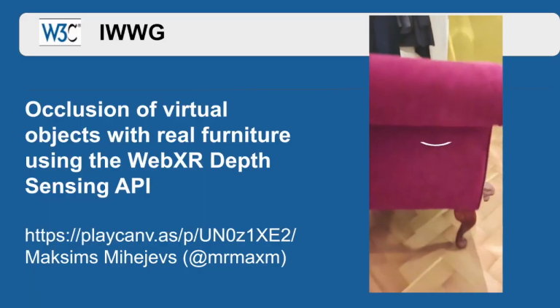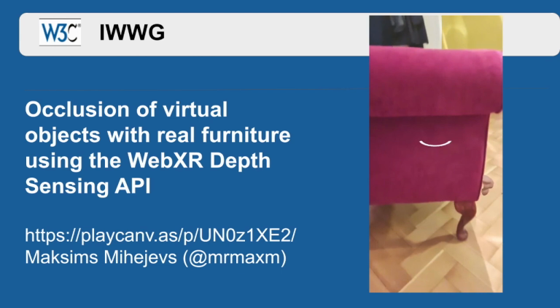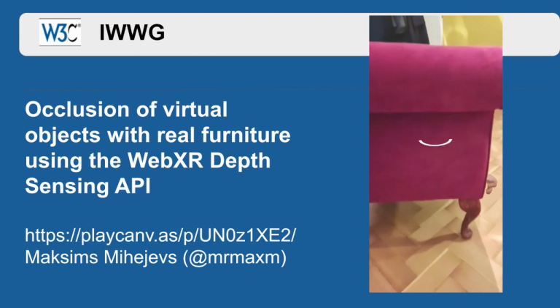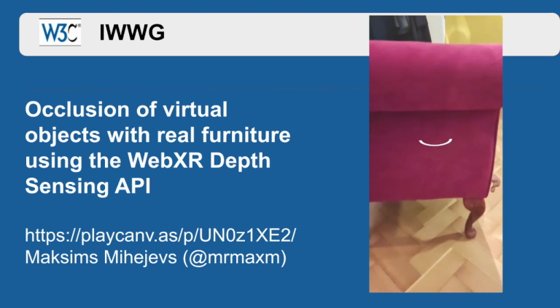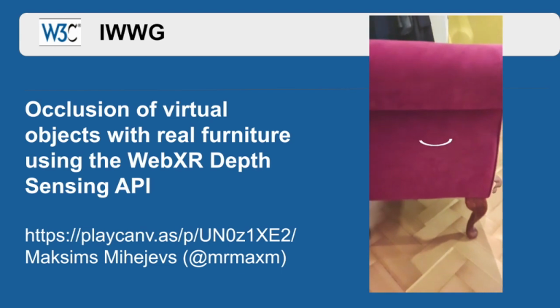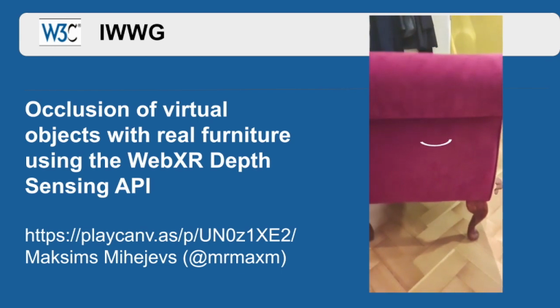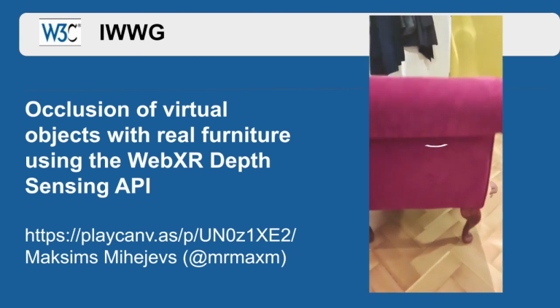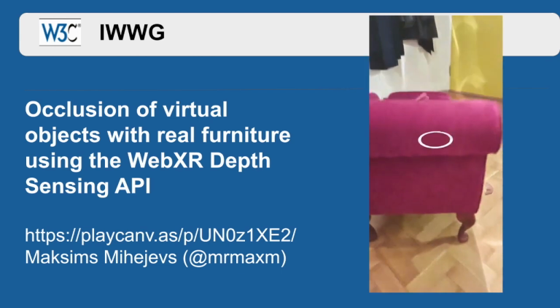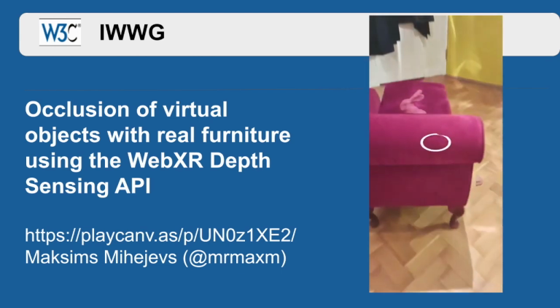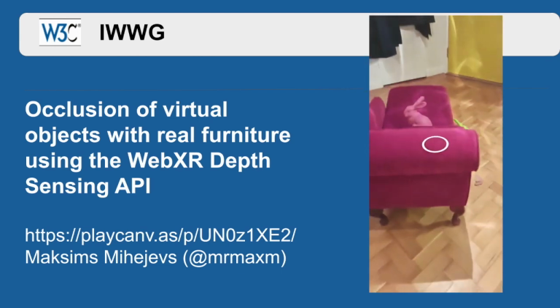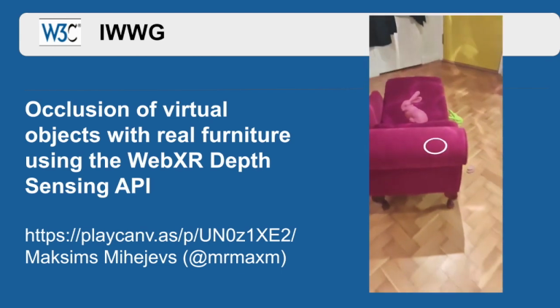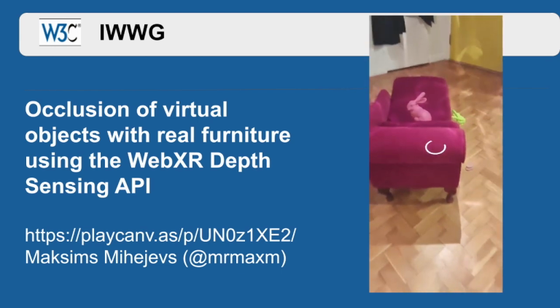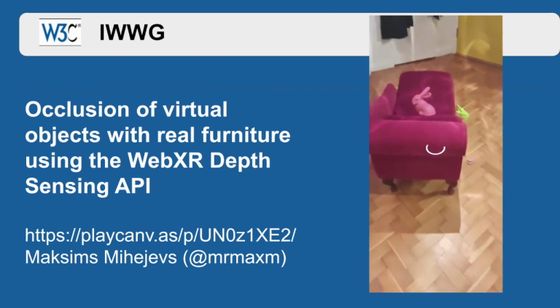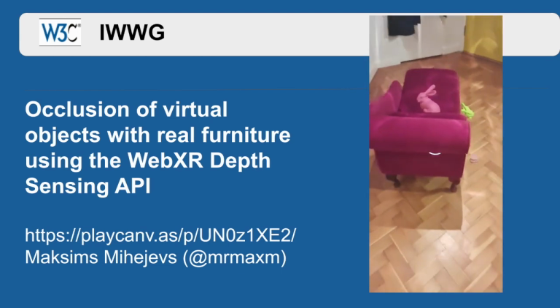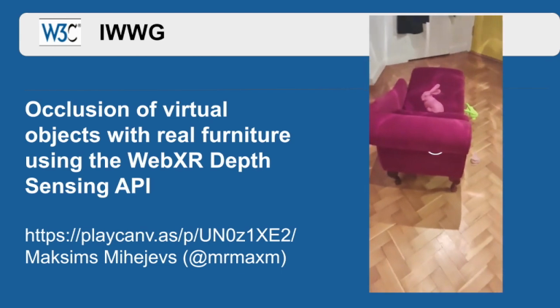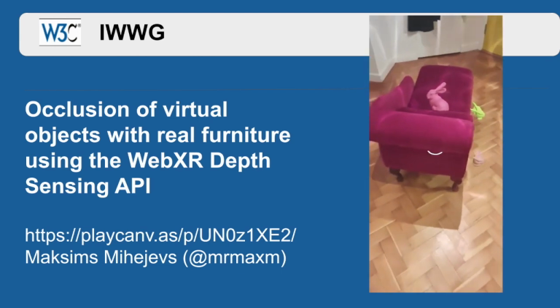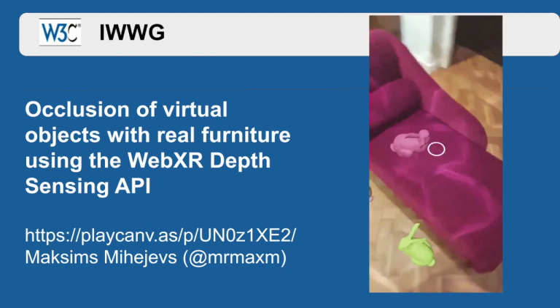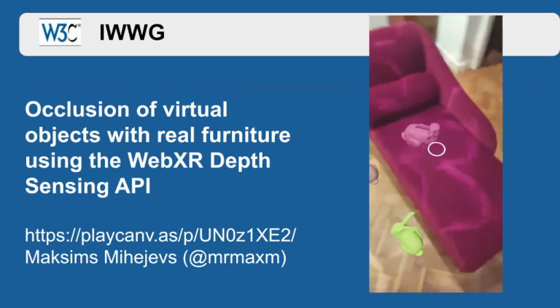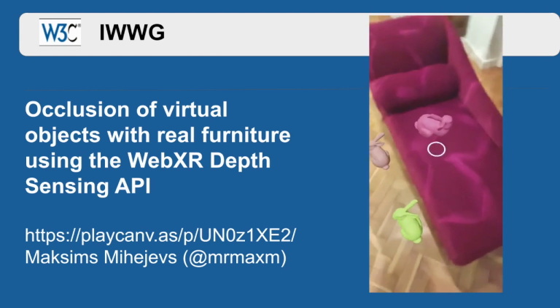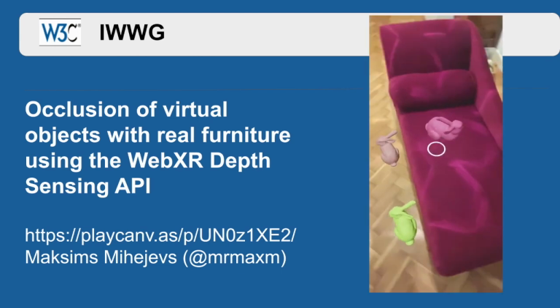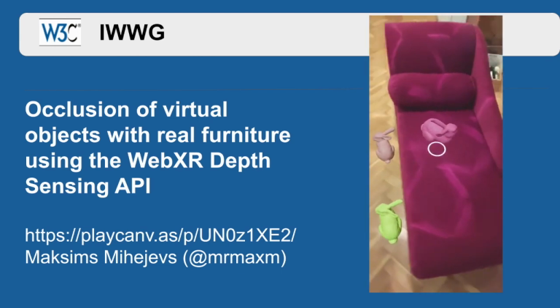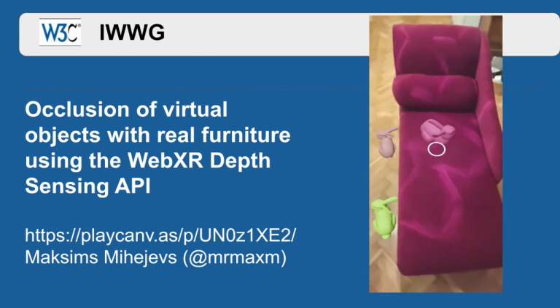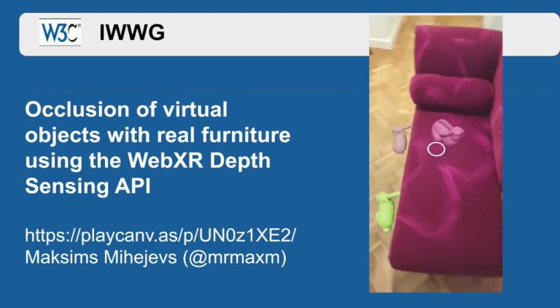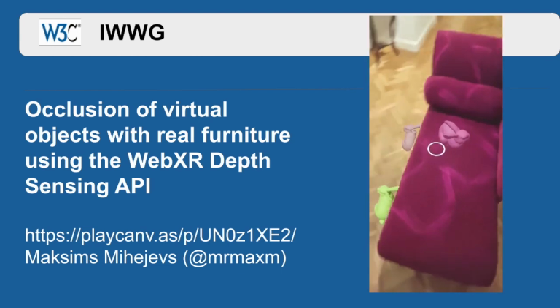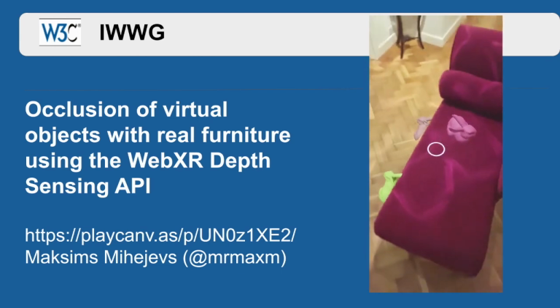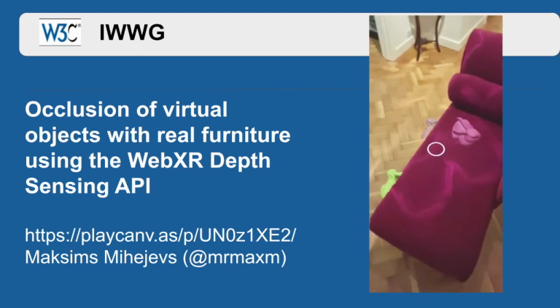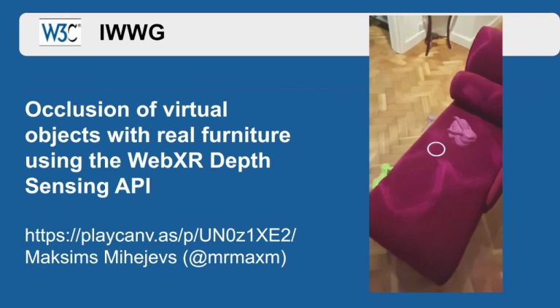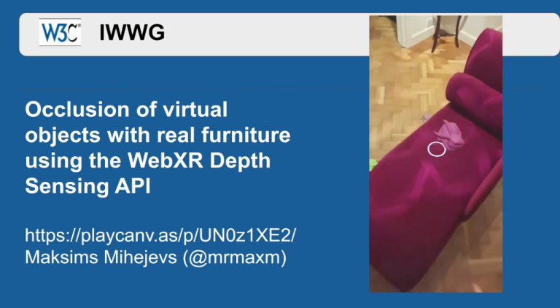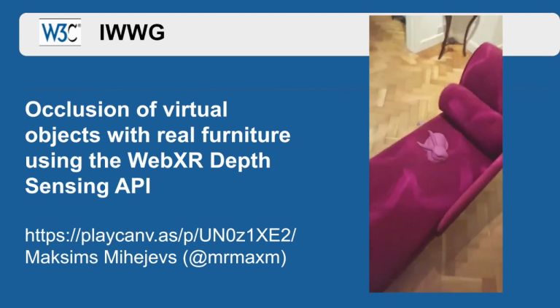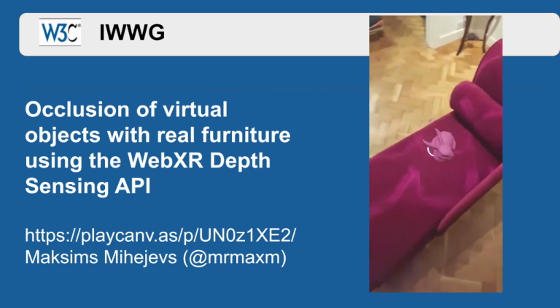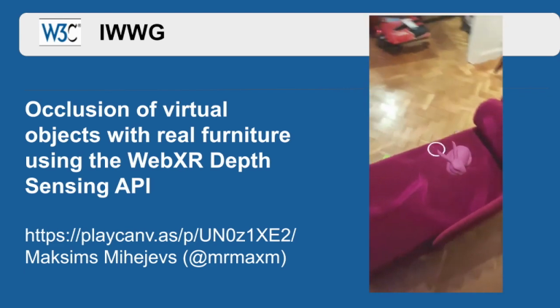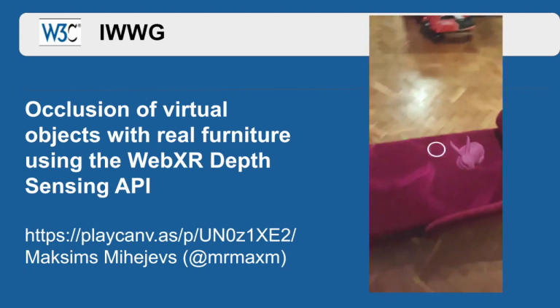The depth sensing API lets these virtual rabbits be occluded behind this real piece of furniture.